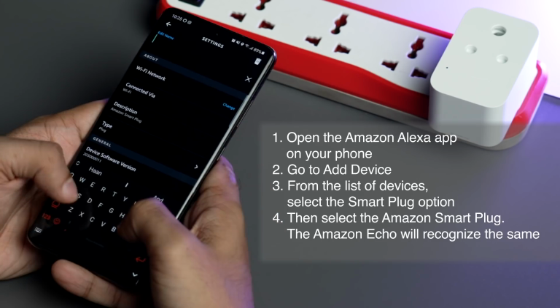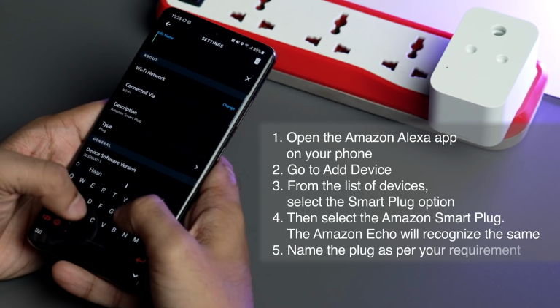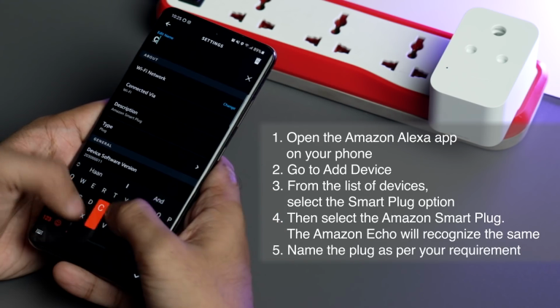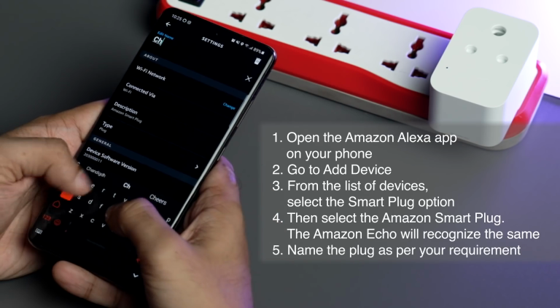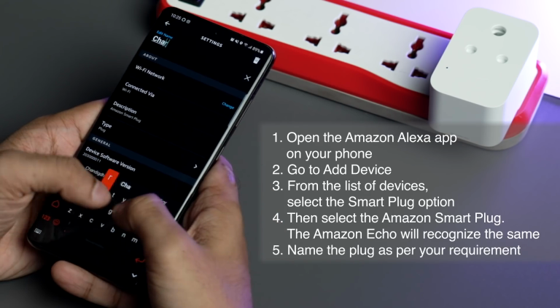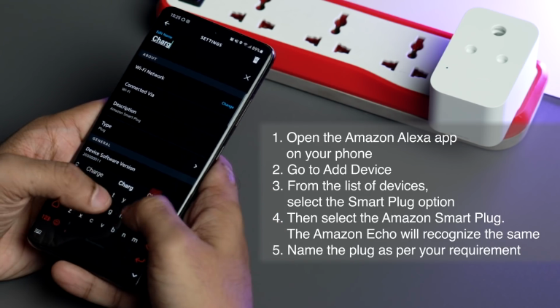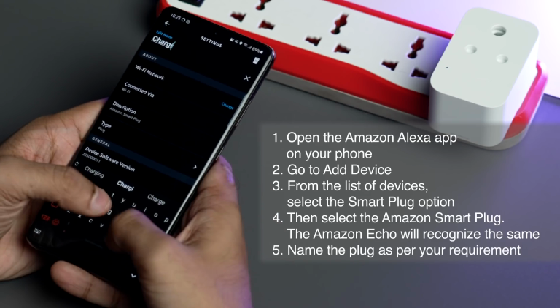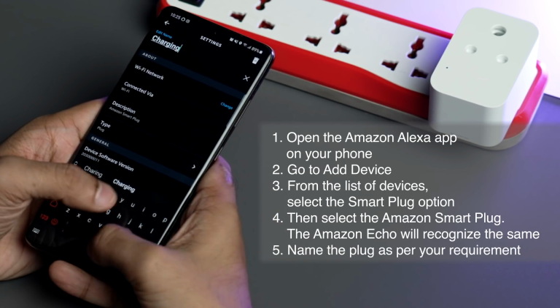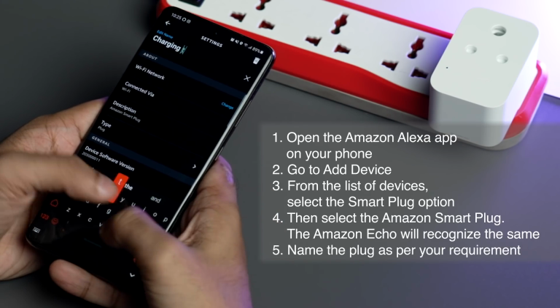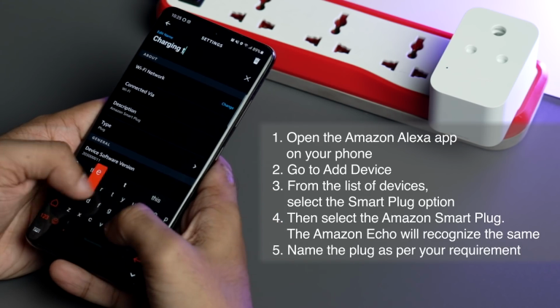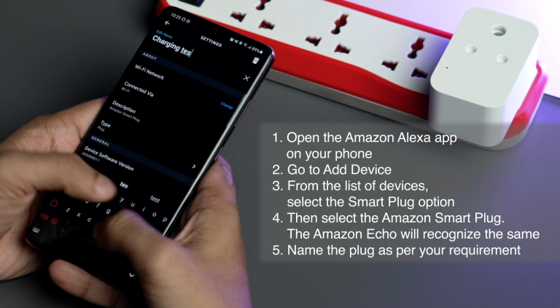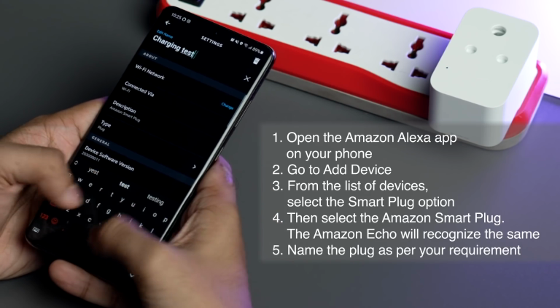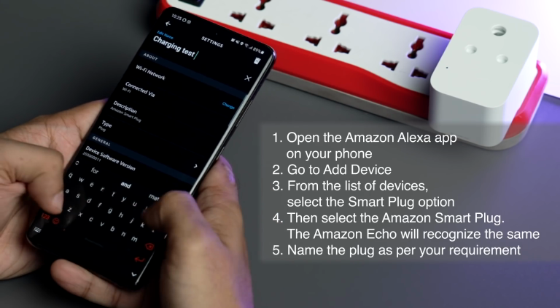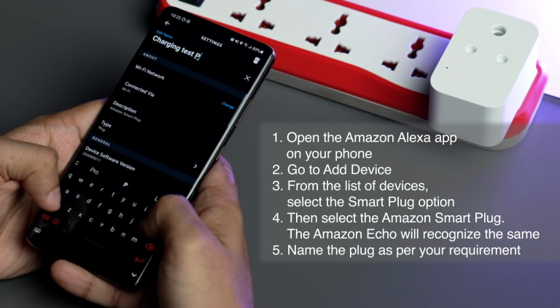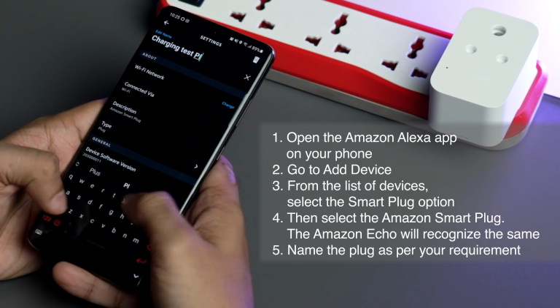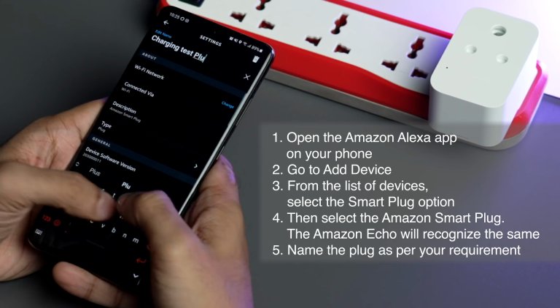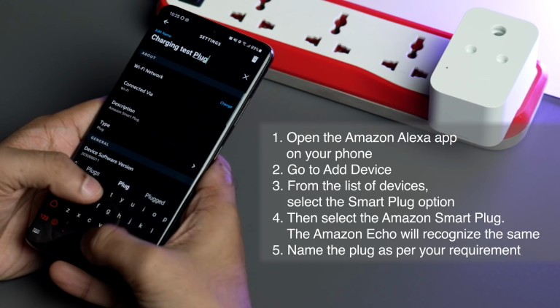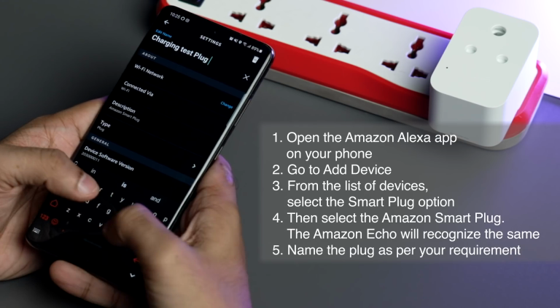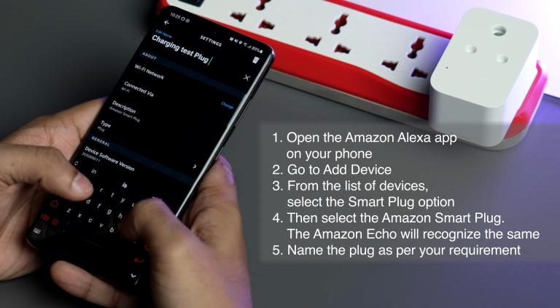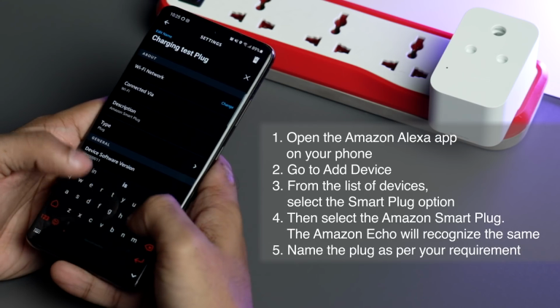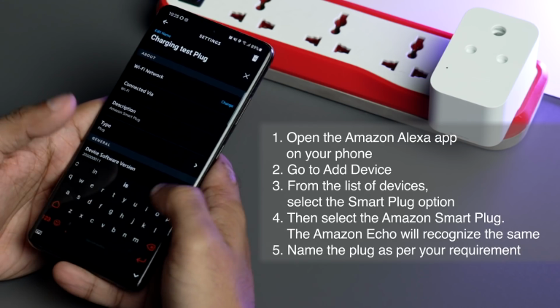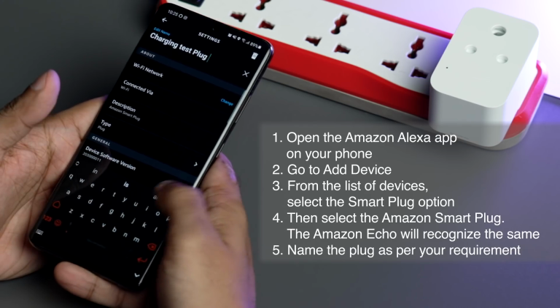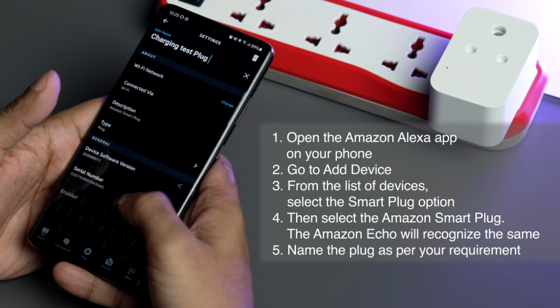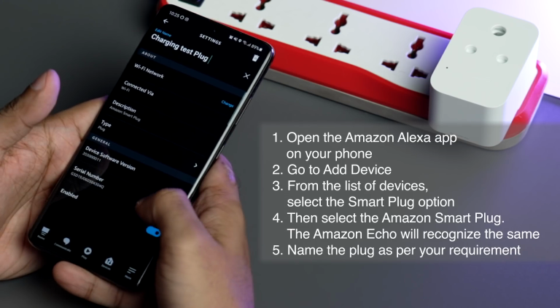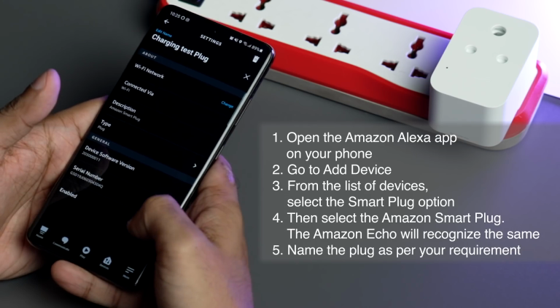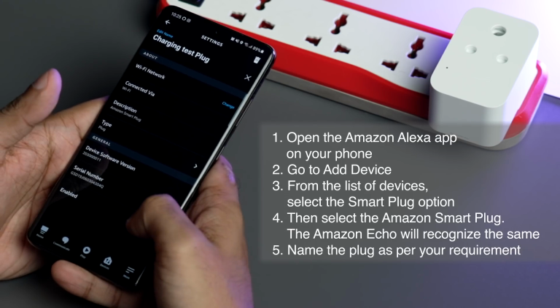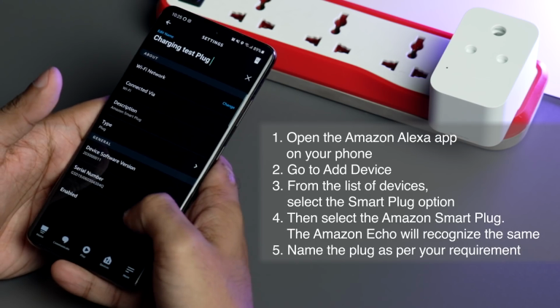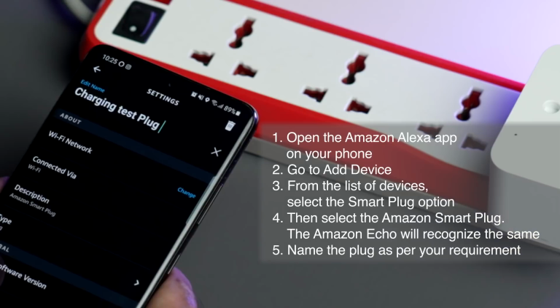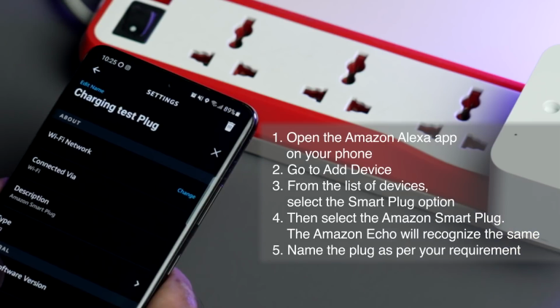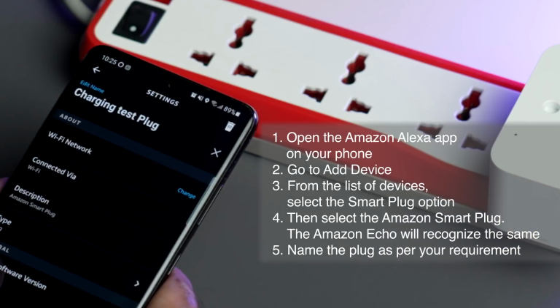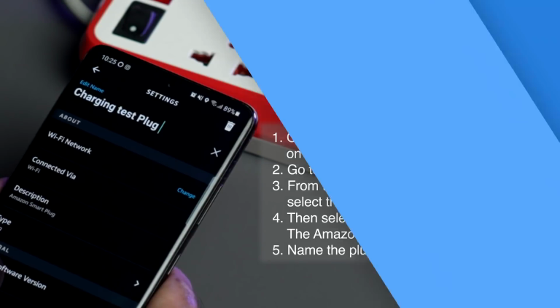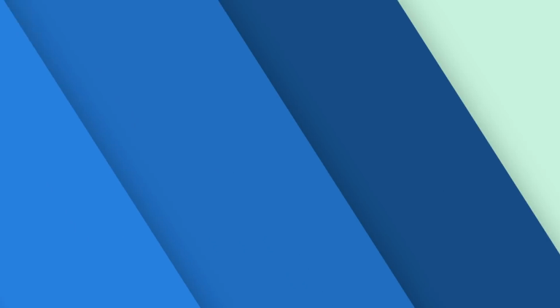After that, you have the option of naming the plug whatever you deem fit. In our case, I've named this particular plug 'Charging Test Plug.'